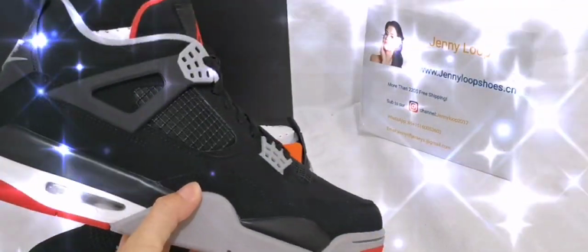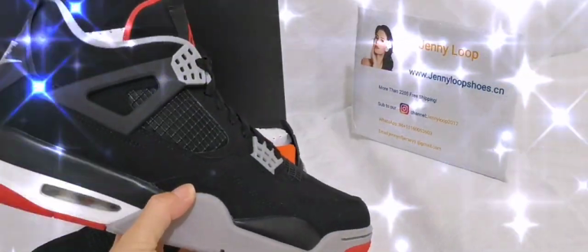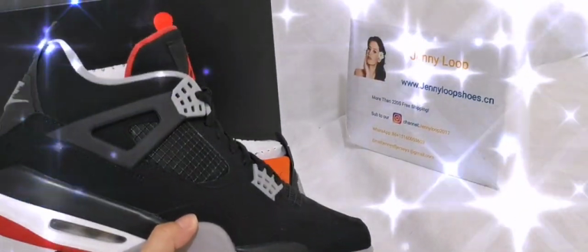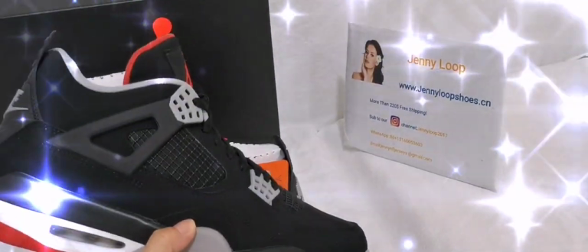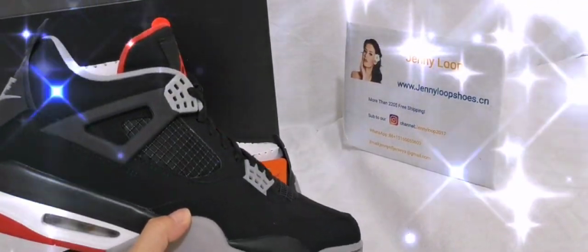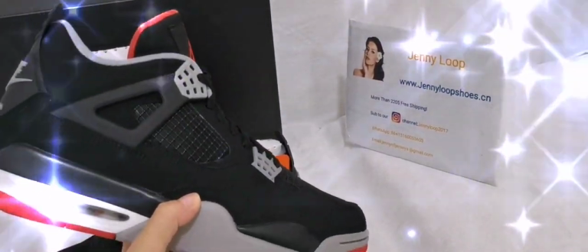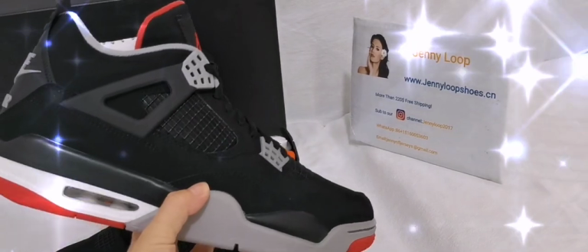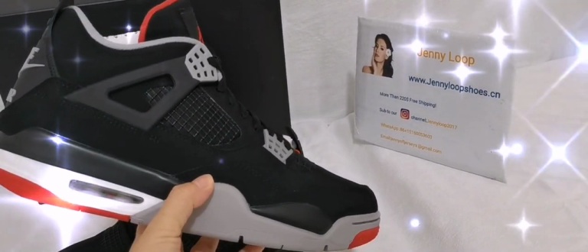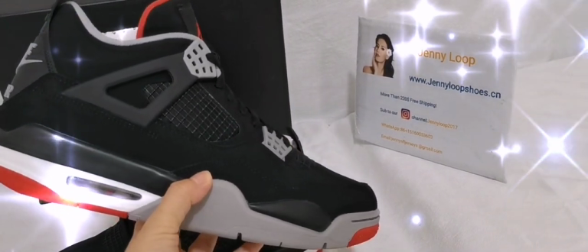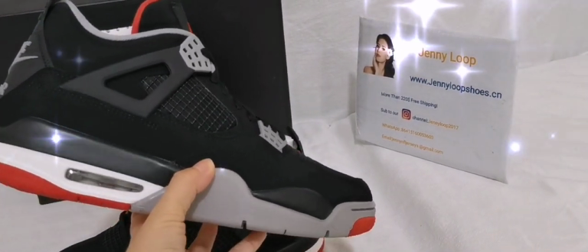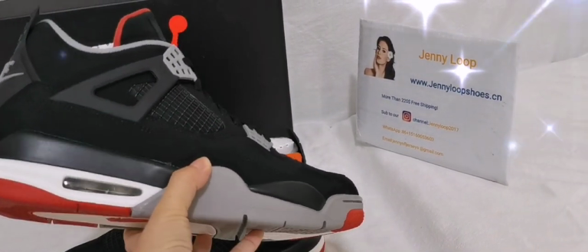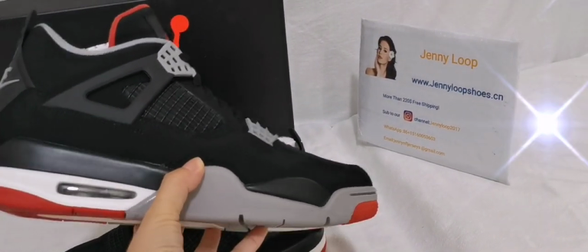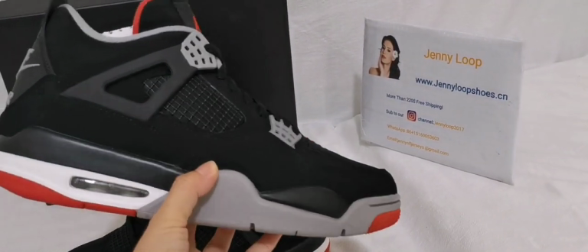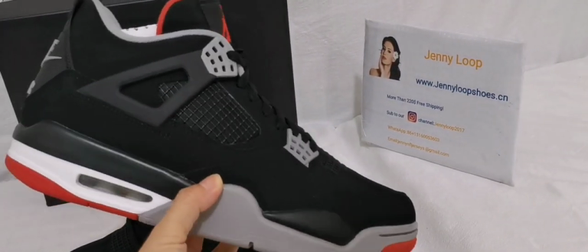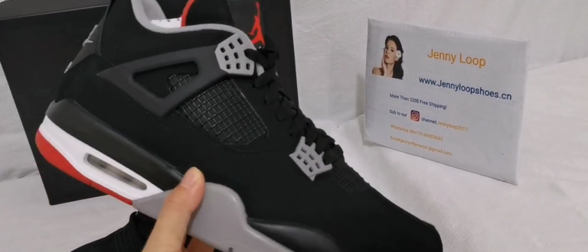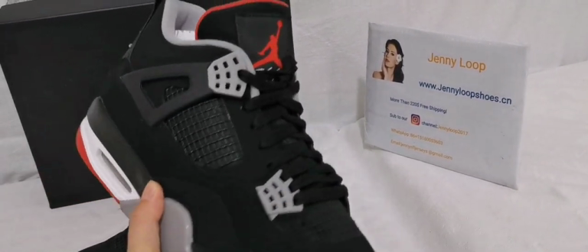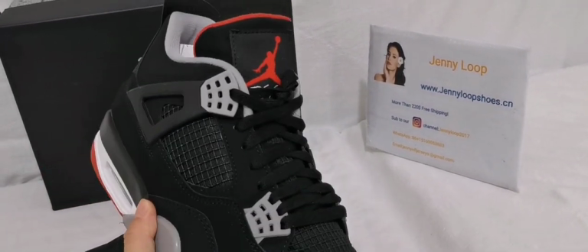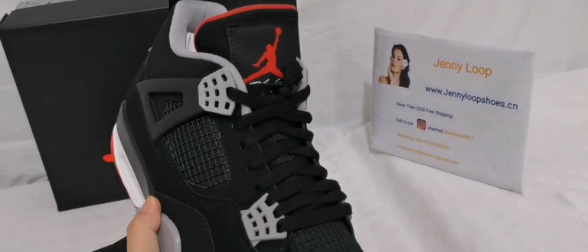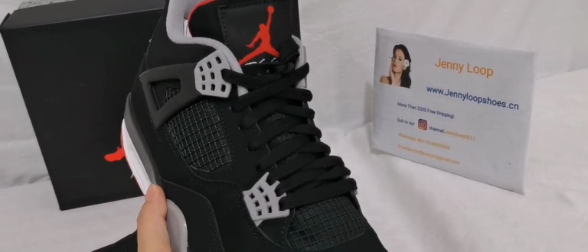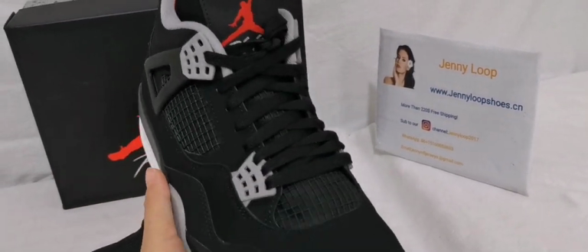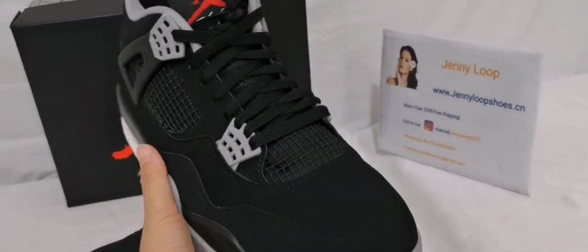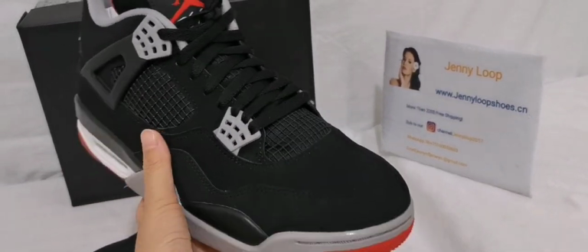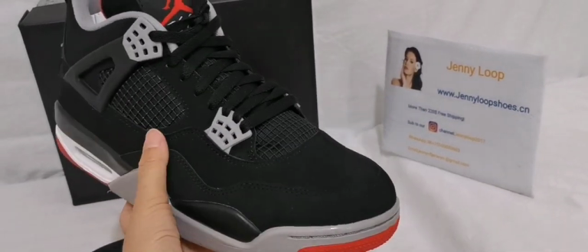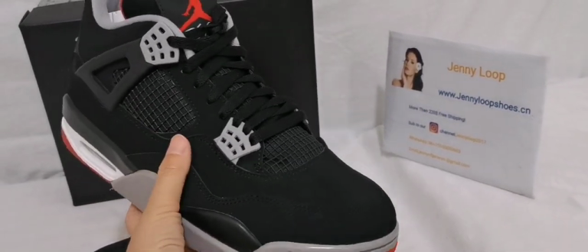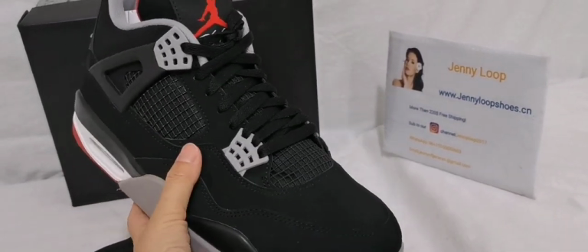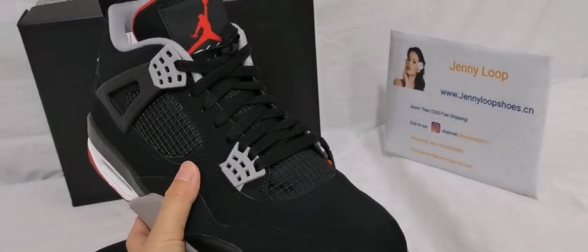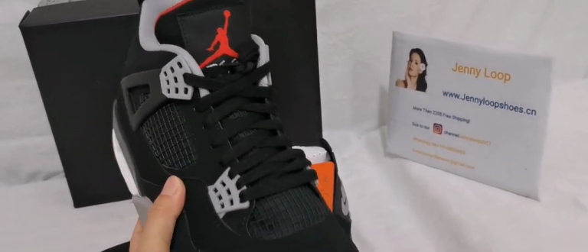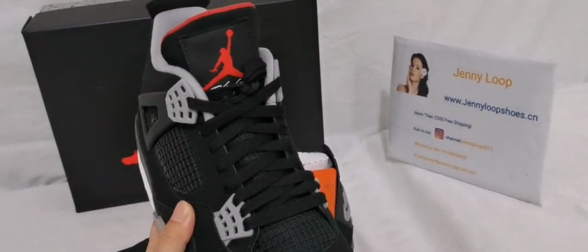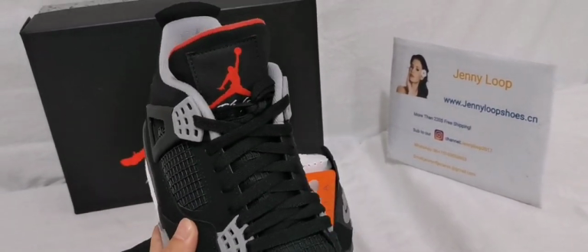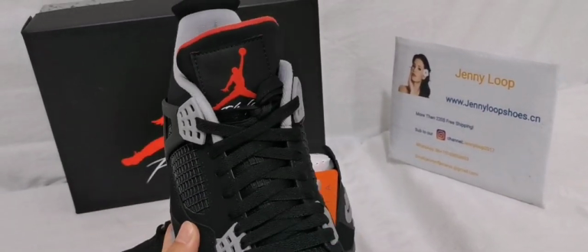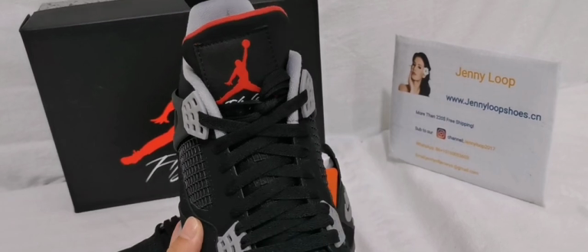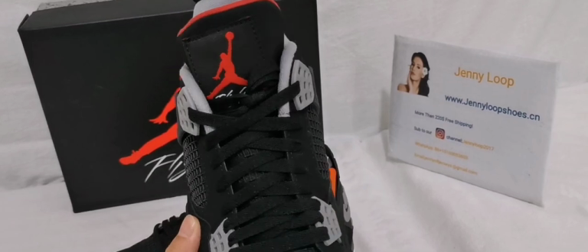The whole view is like this, the air bubble here. This one is the authentic version in our website.